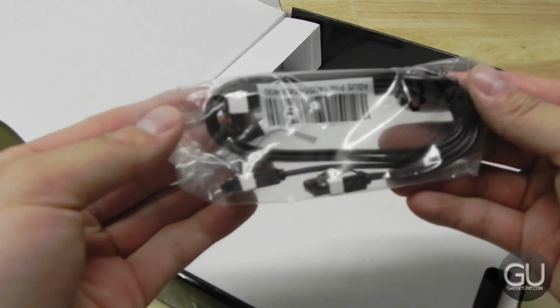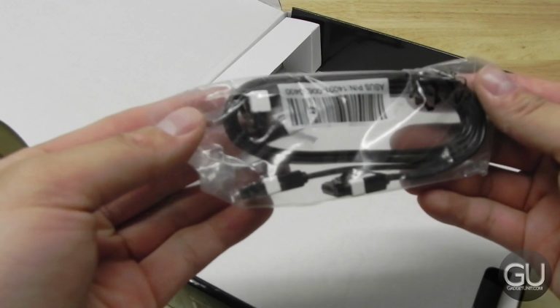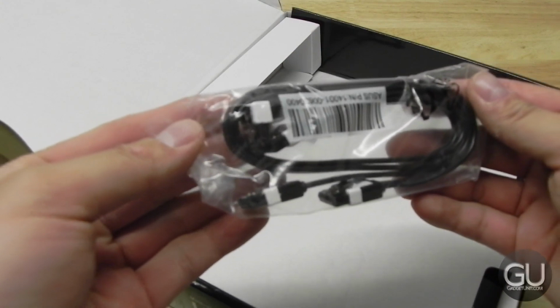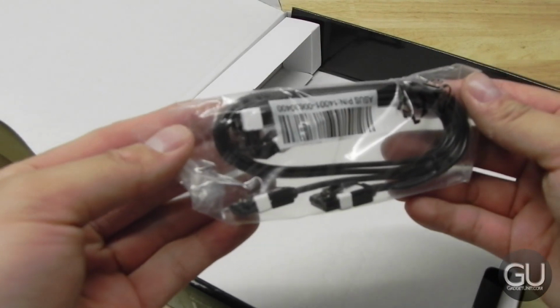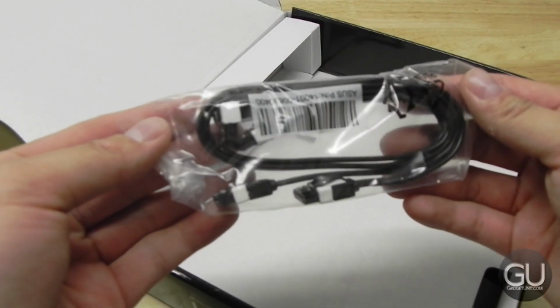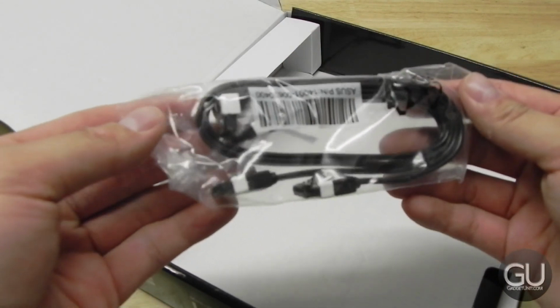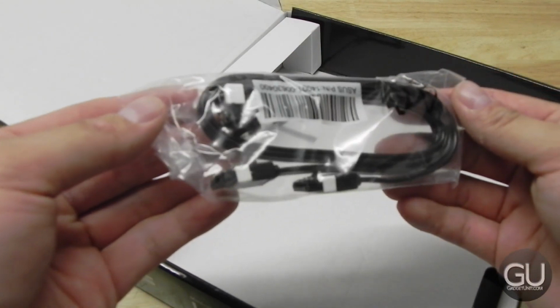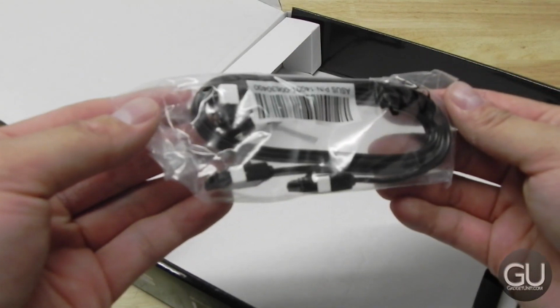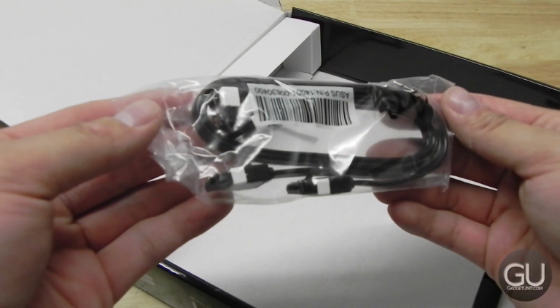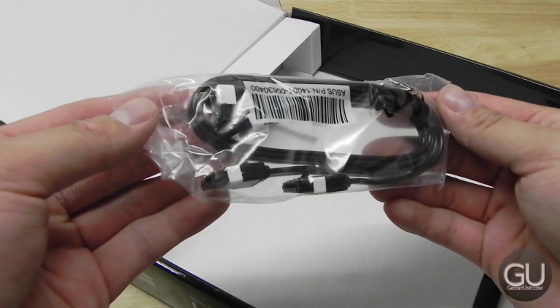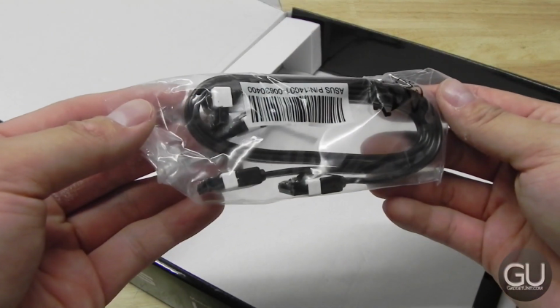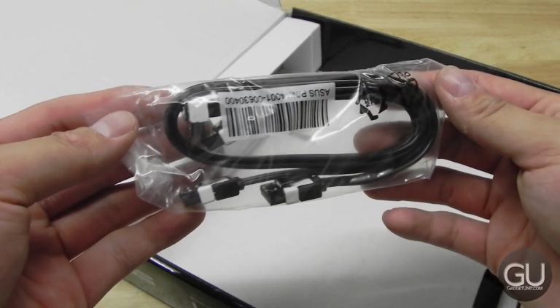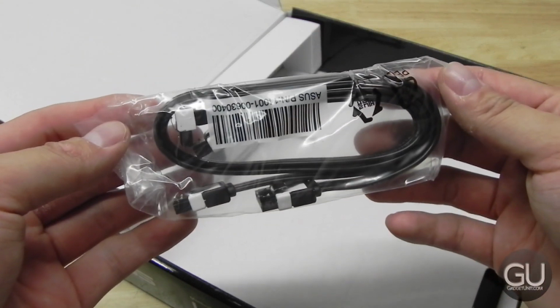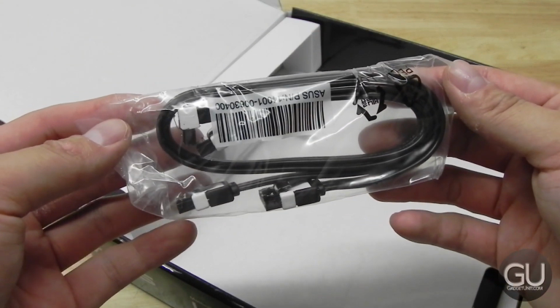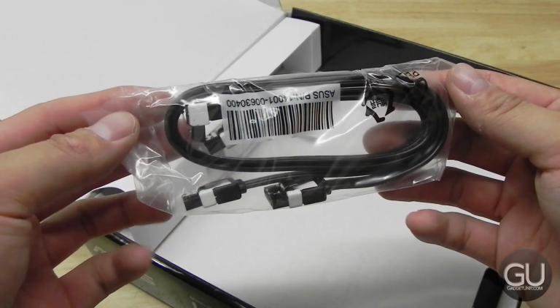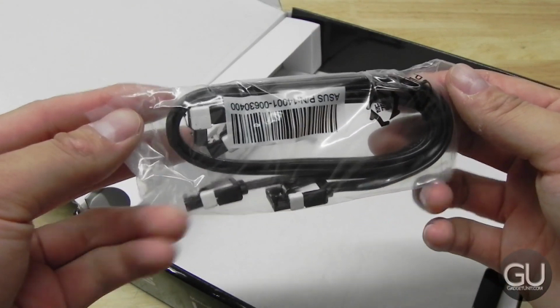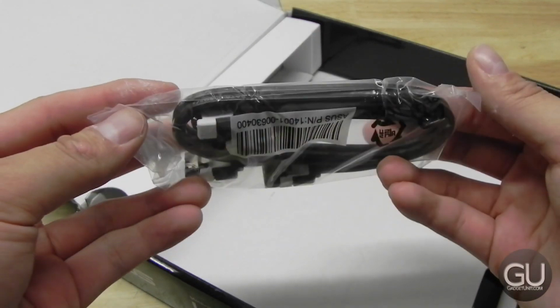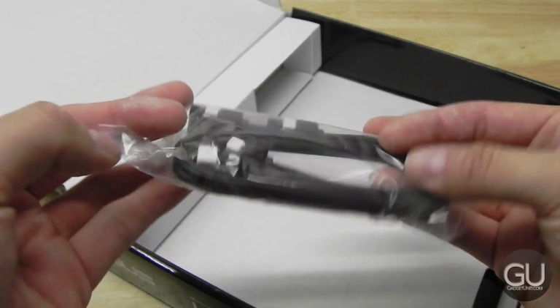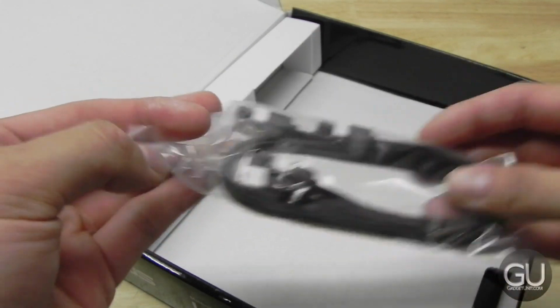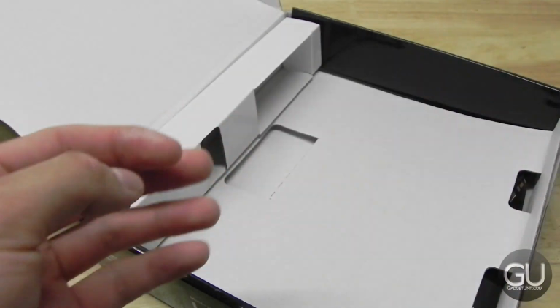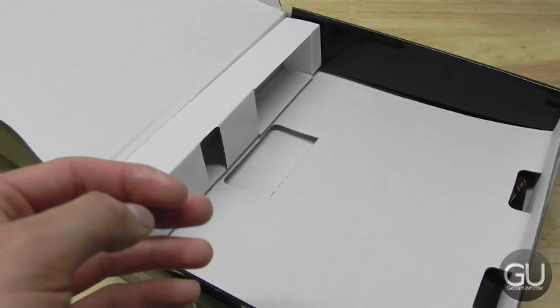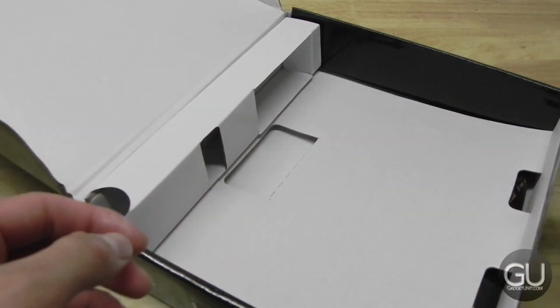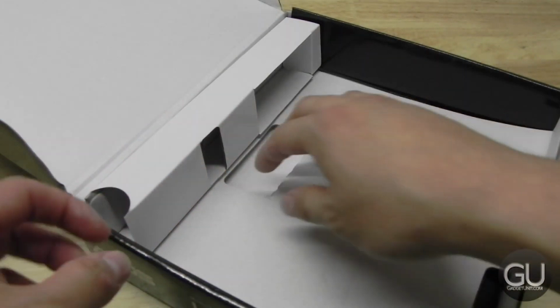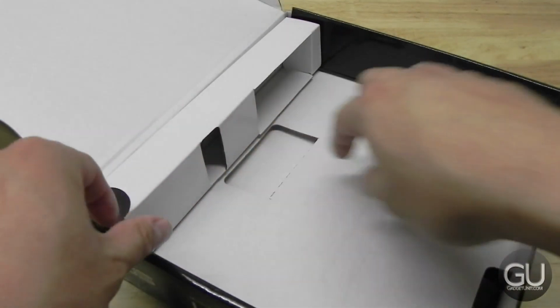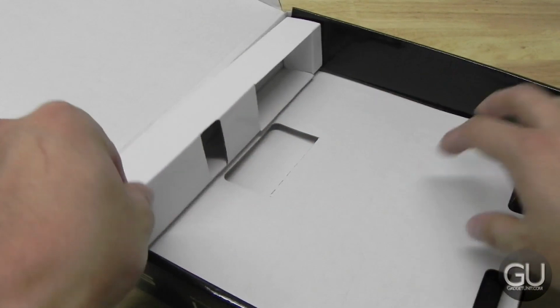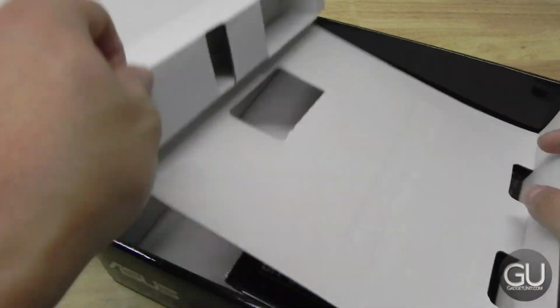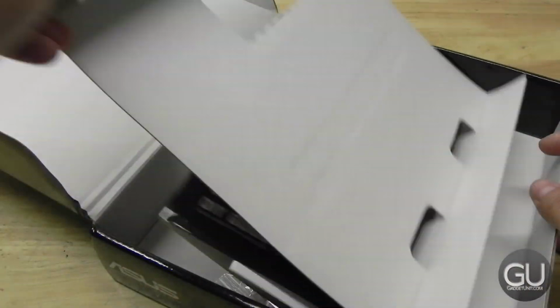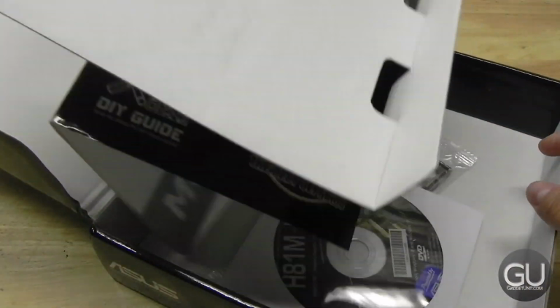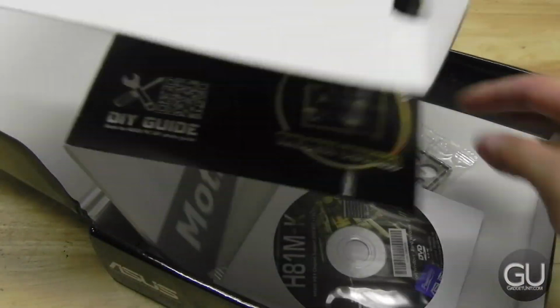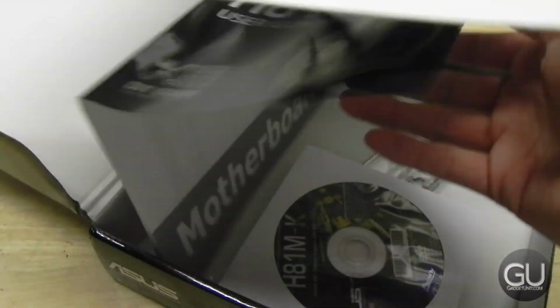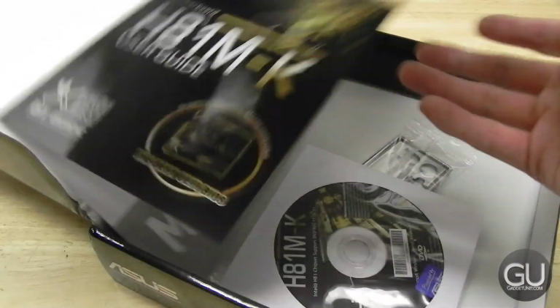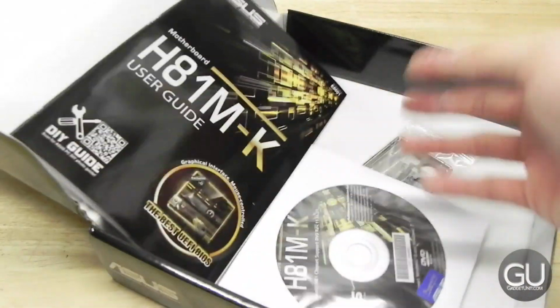Inside the box are two SATA 3 6-gigabit-per-second cables, and there are a total of four SATA ports on the motherboard itself.